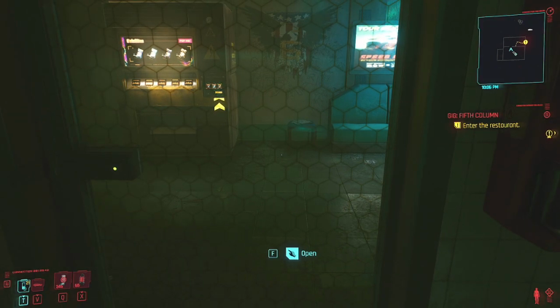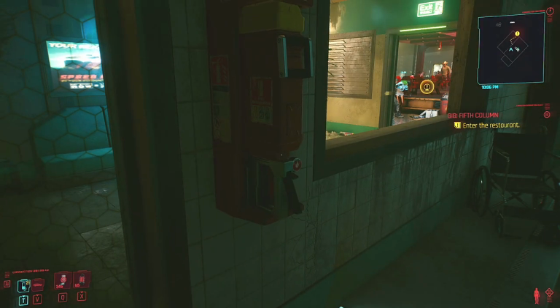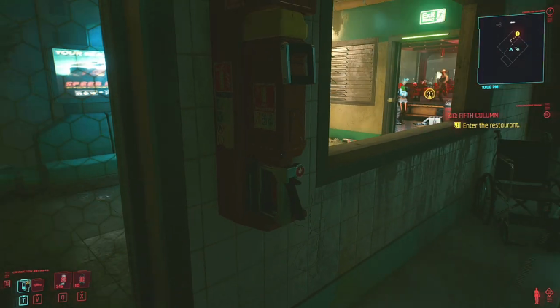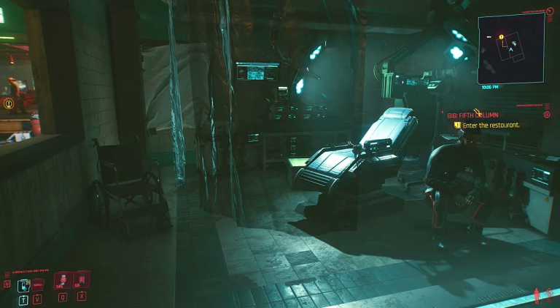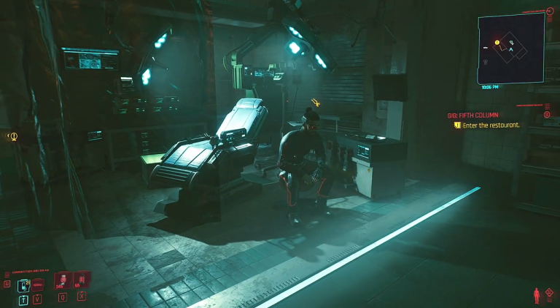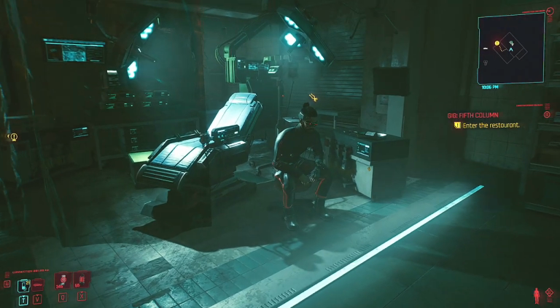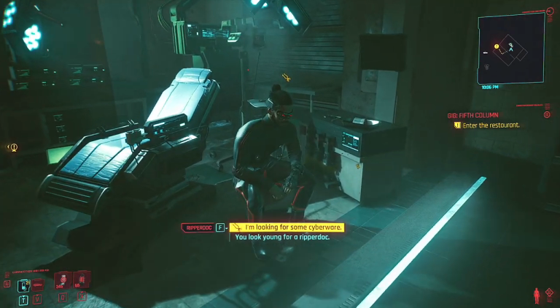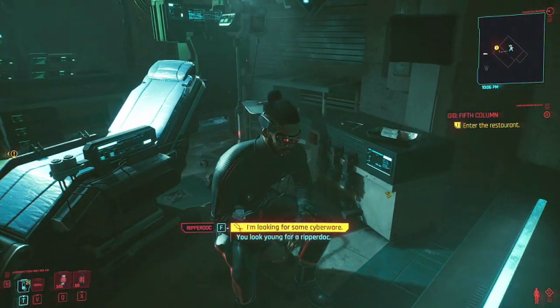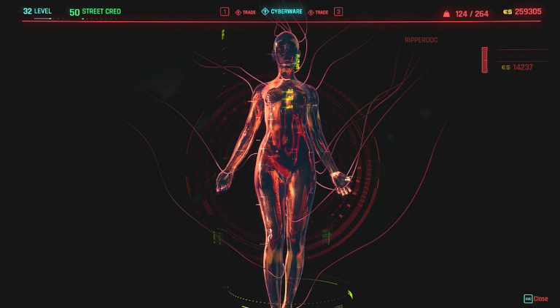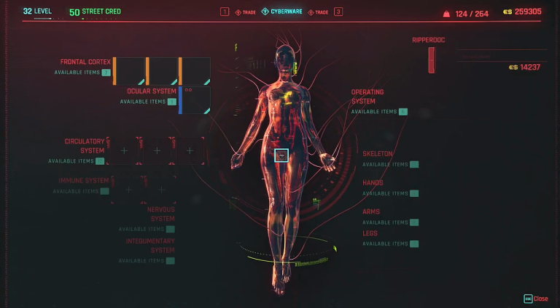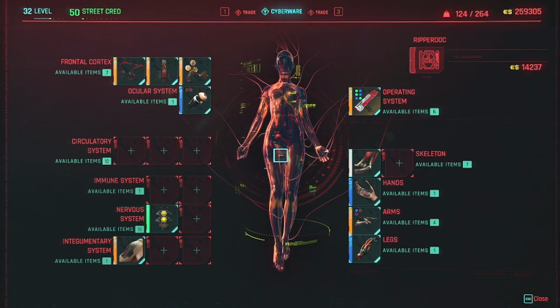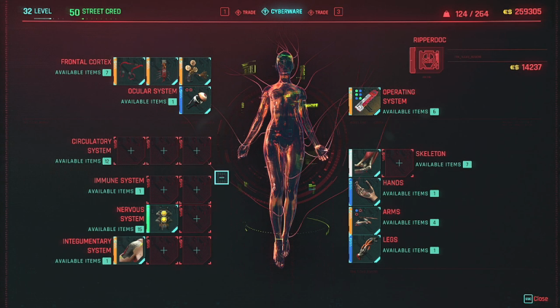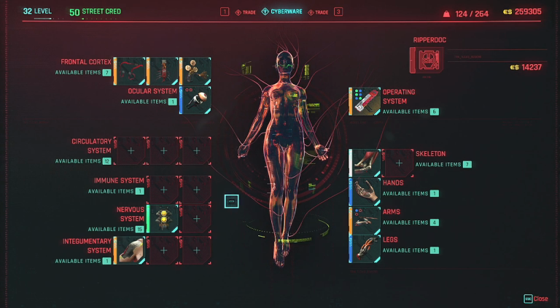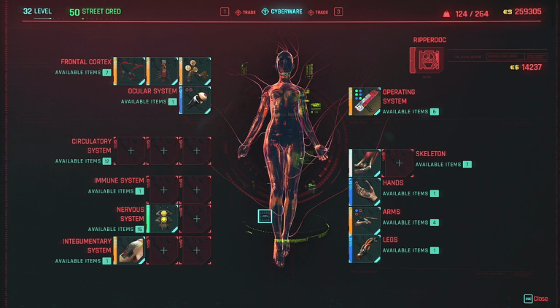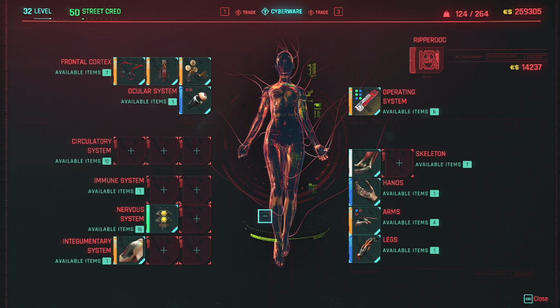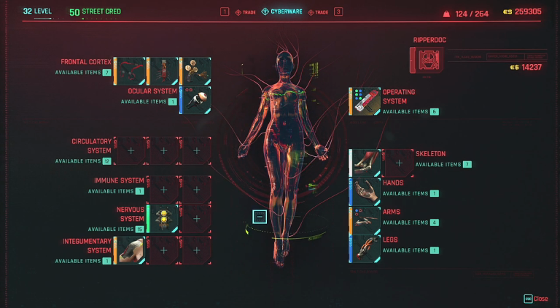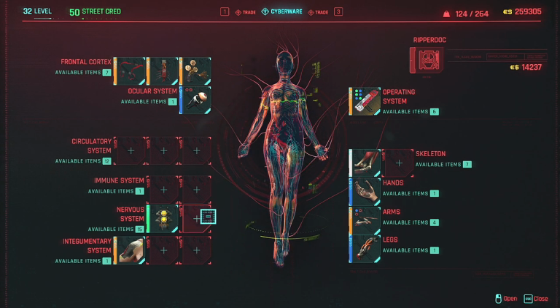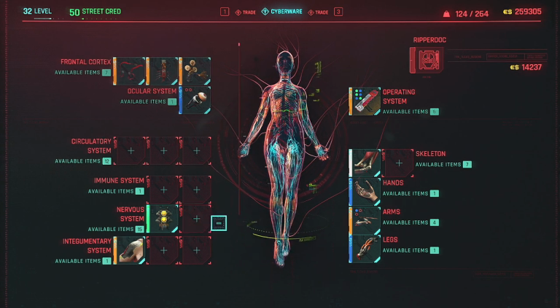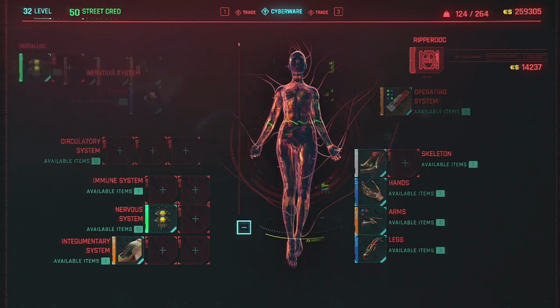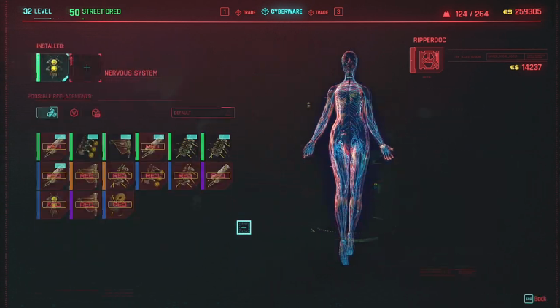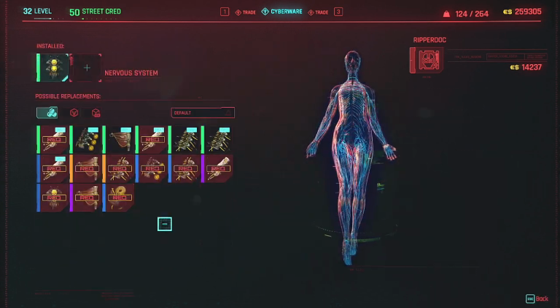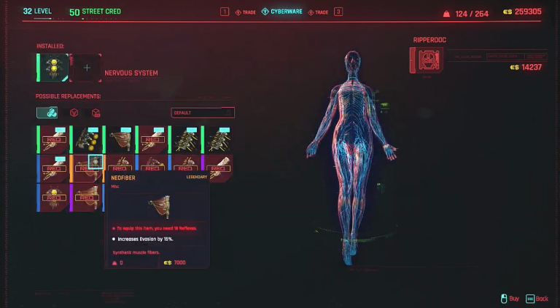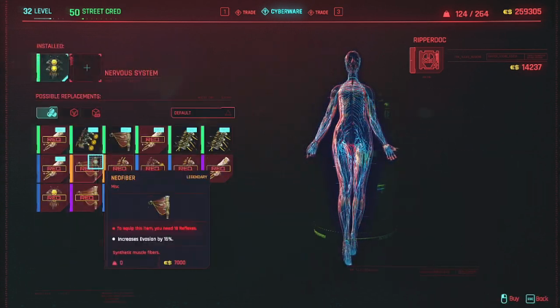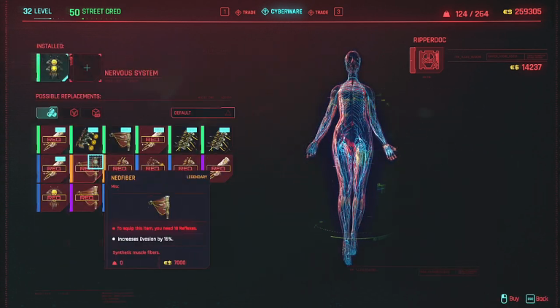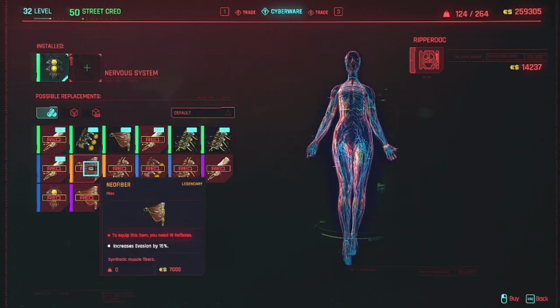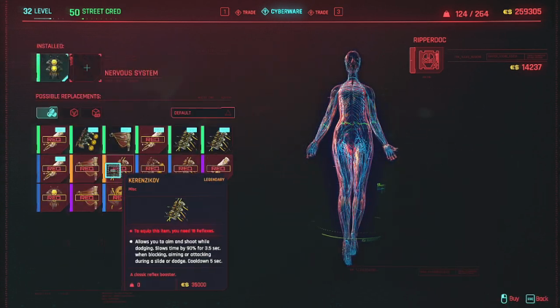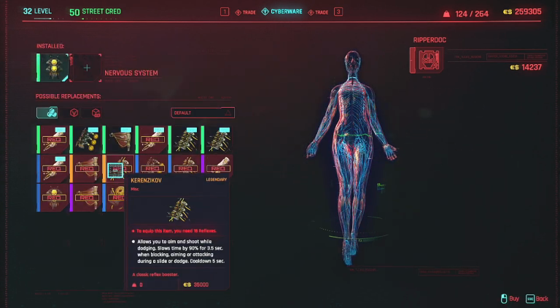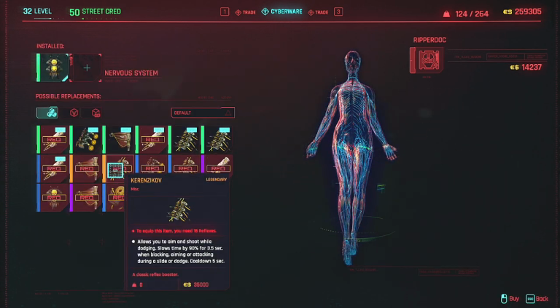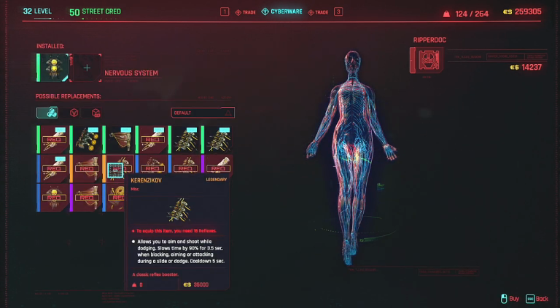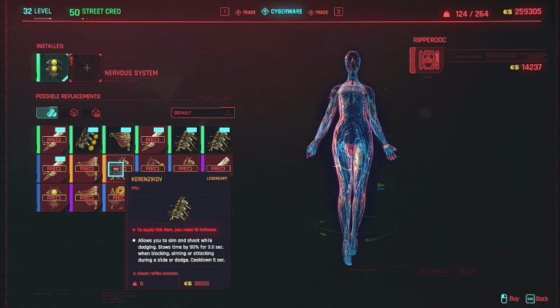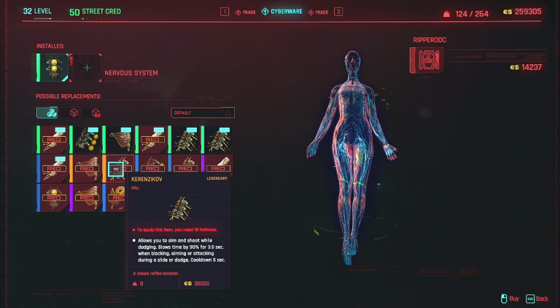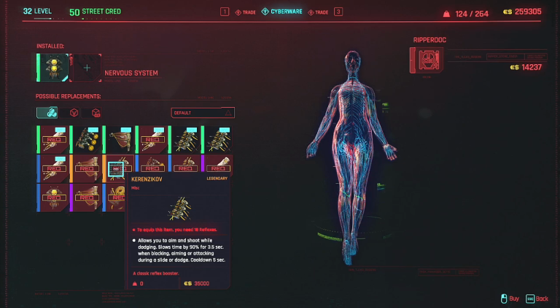Either way, once you're here, just come in and speak to the guy. Anyway, it's going to be under your nervous system, just here, right next to the Kerensikov.